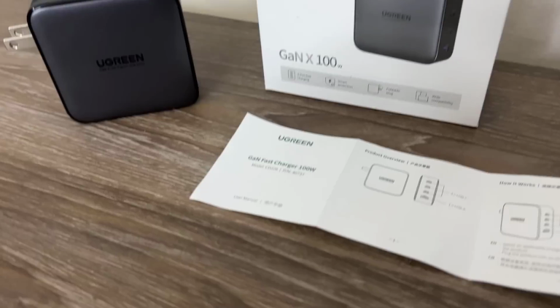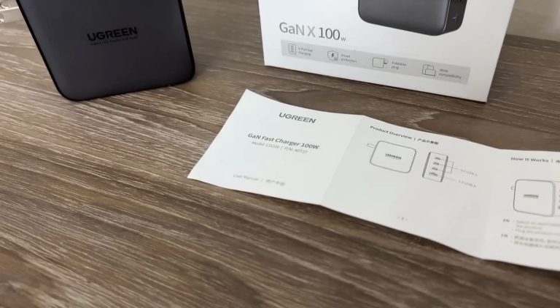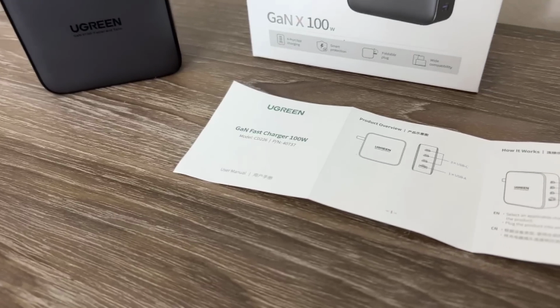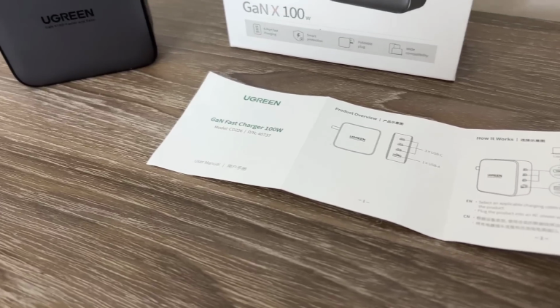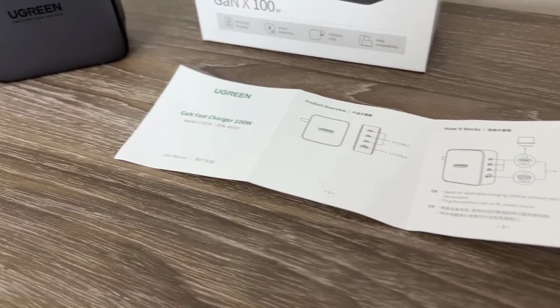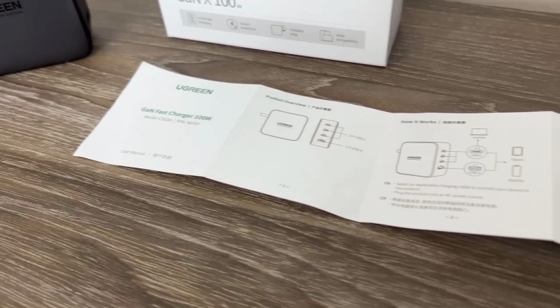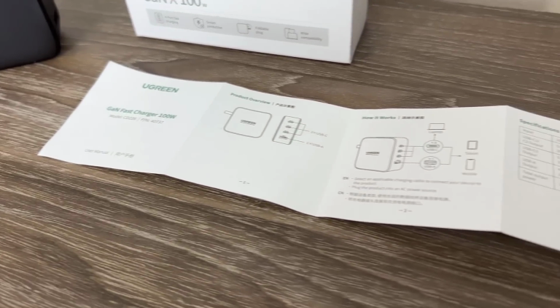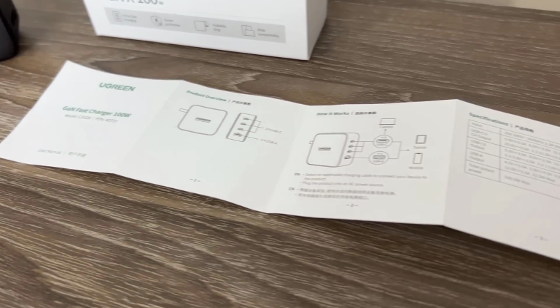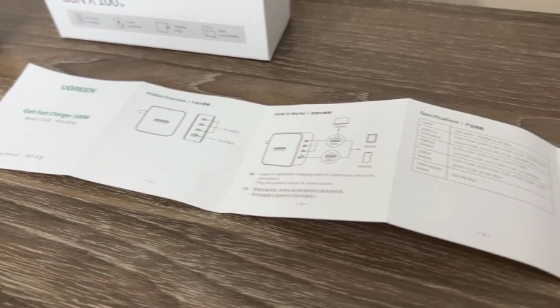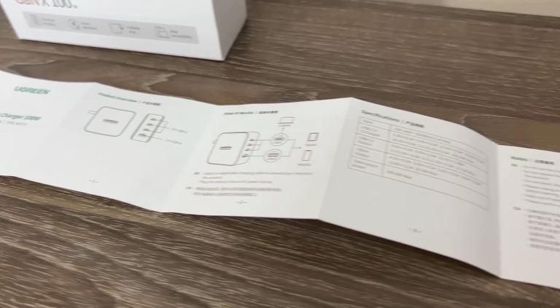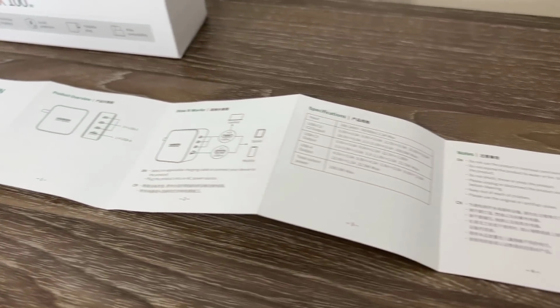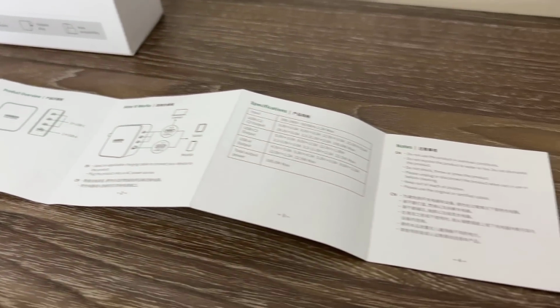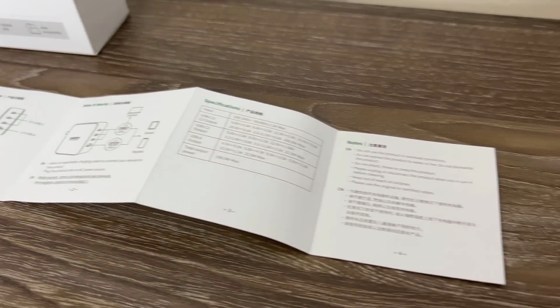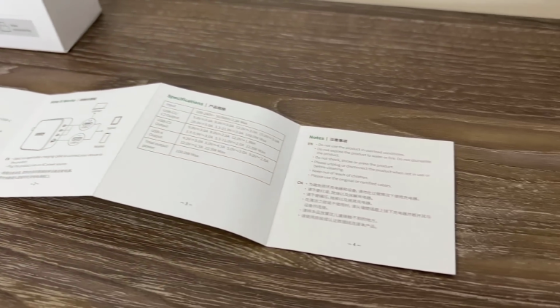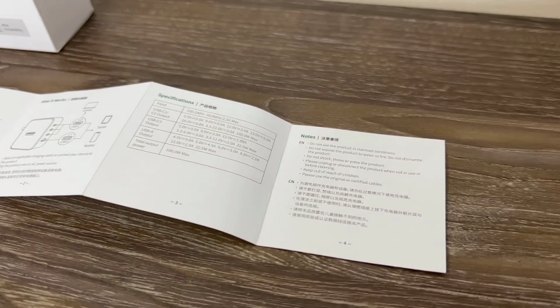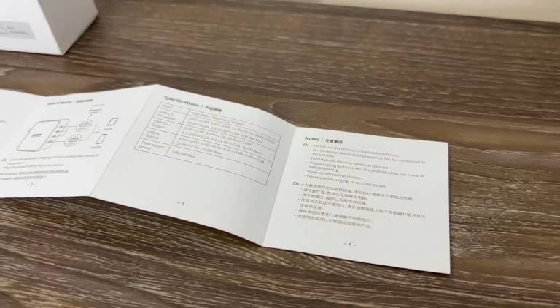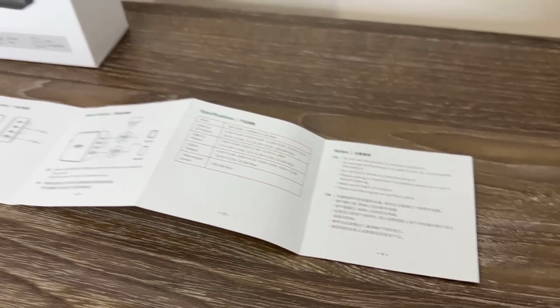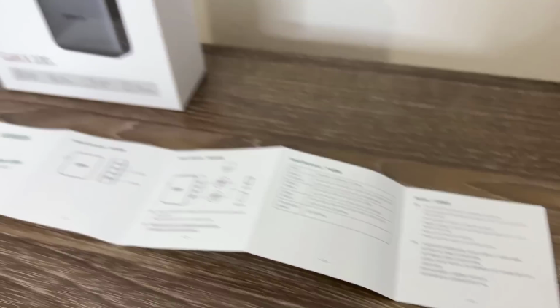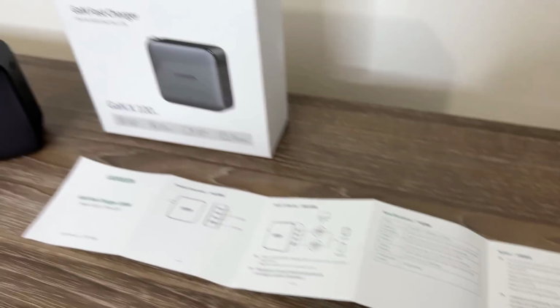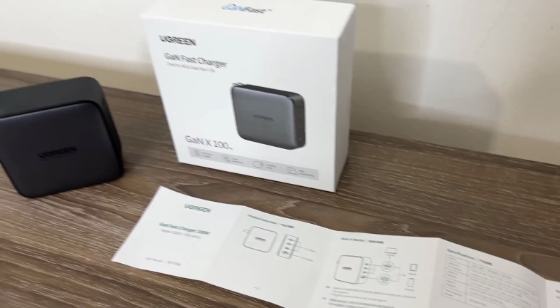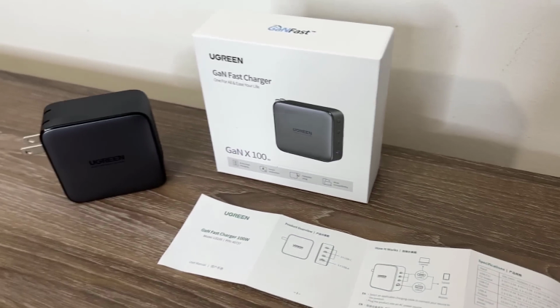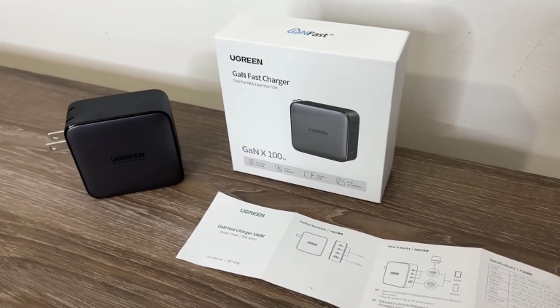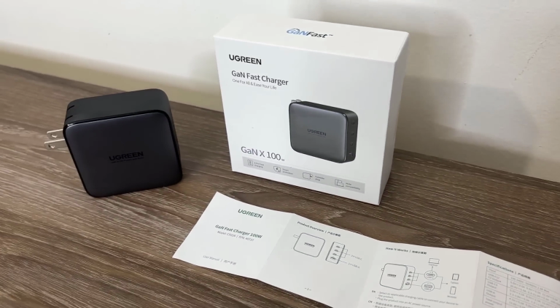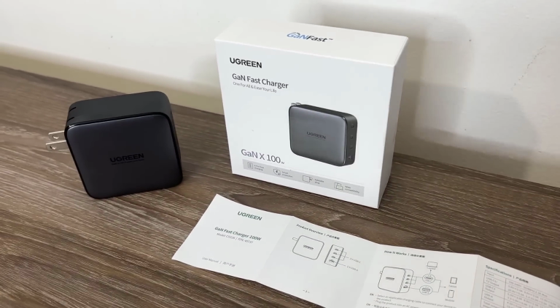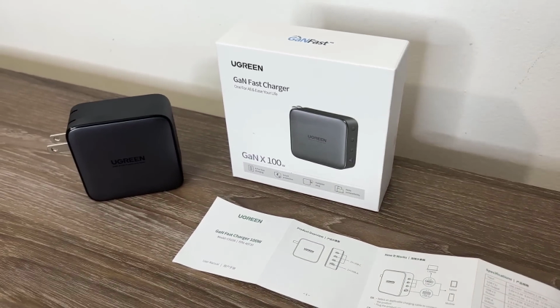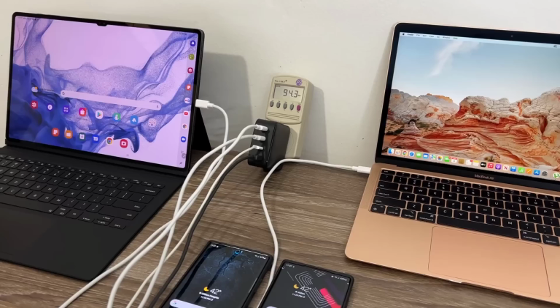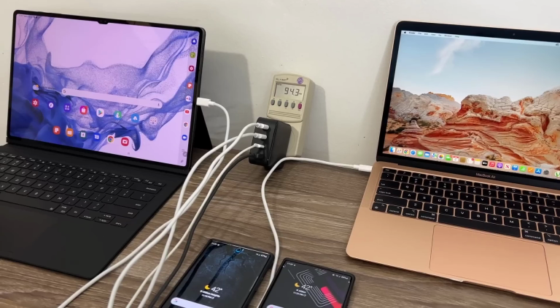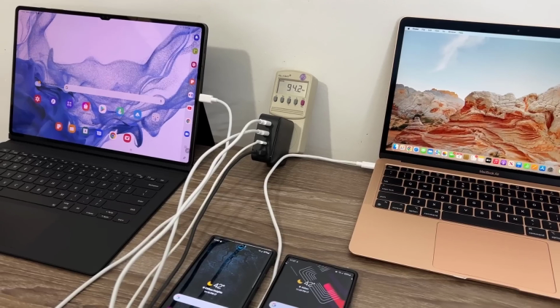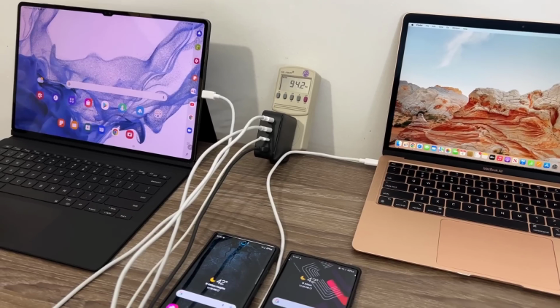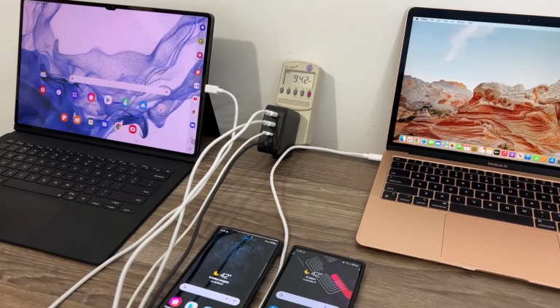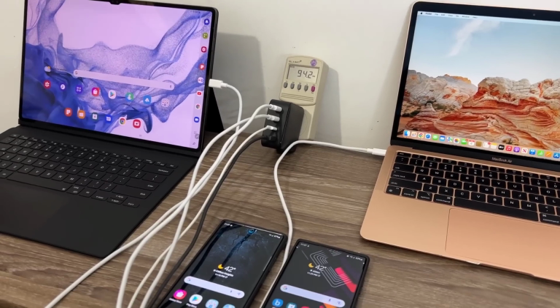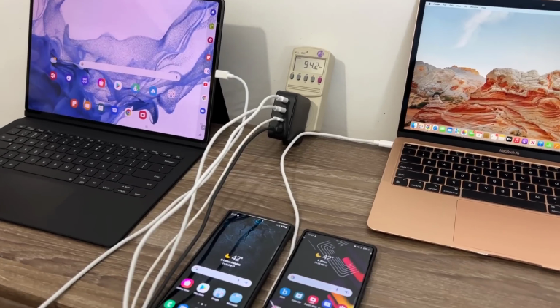When you buy one of these products, you get the case, you get the charger in the case, and you get a nice little user guide with all the details that you need.